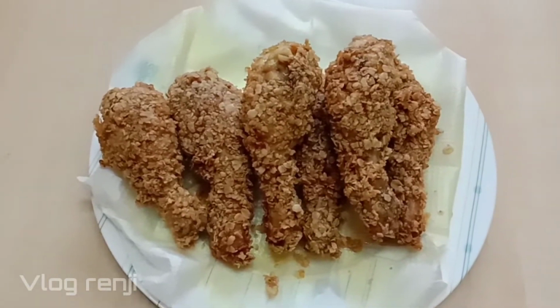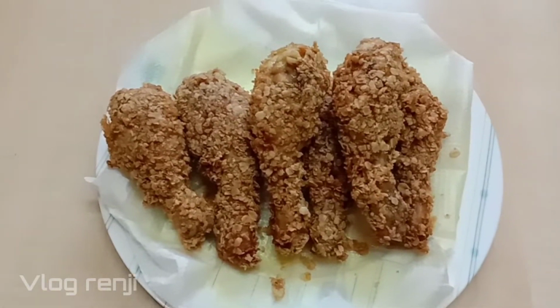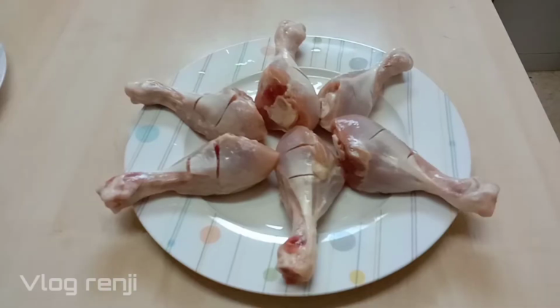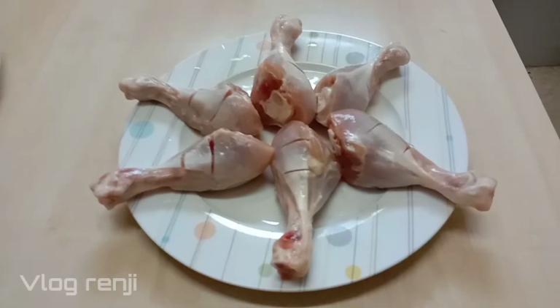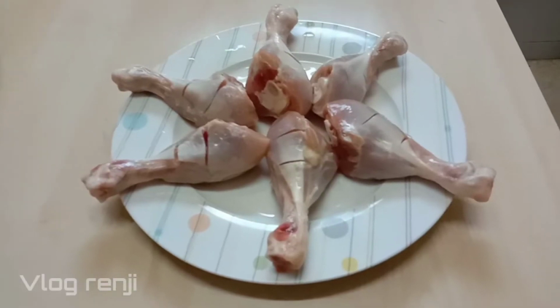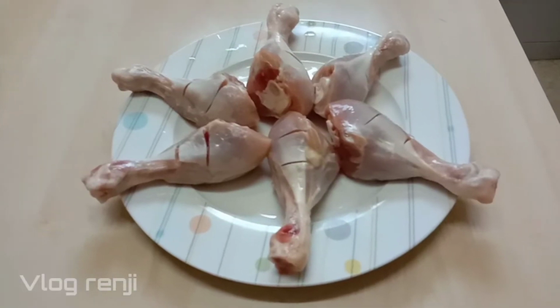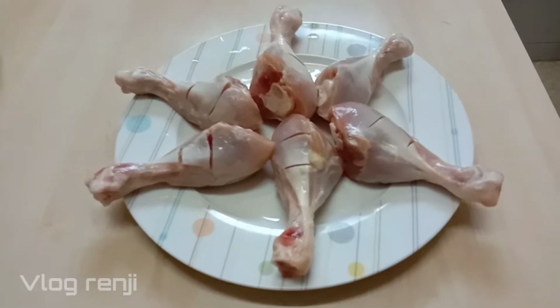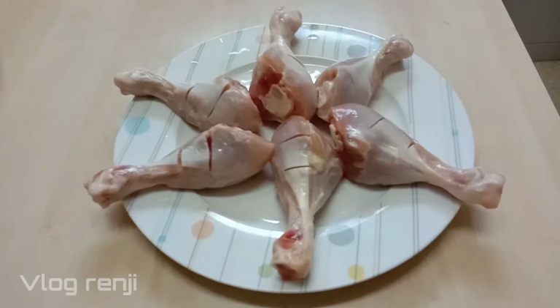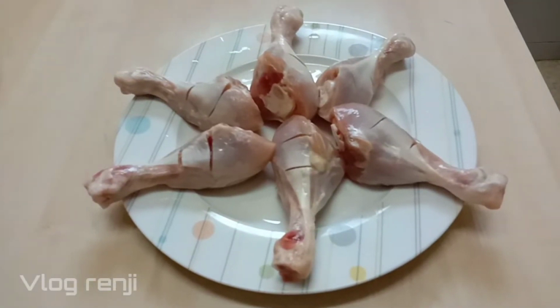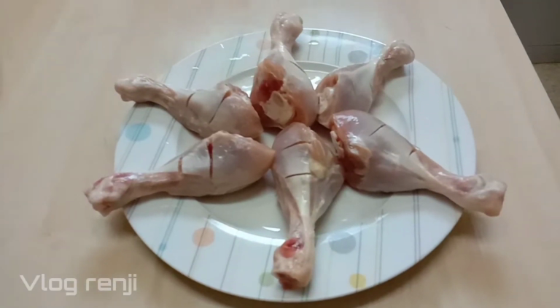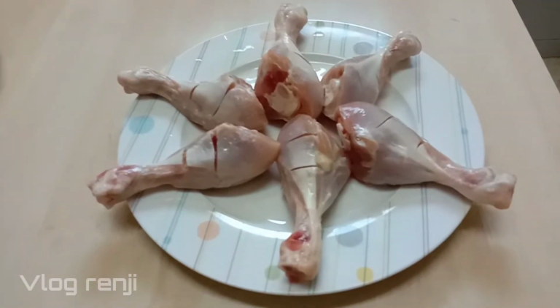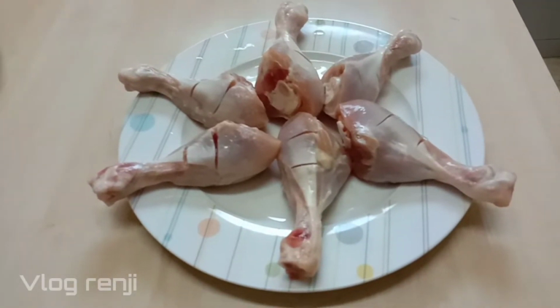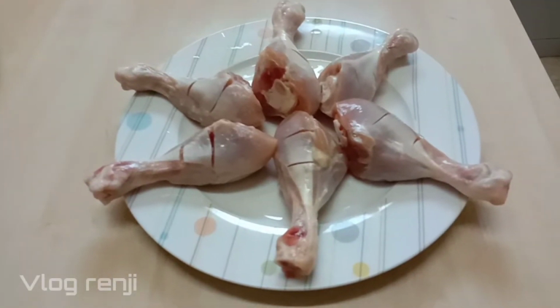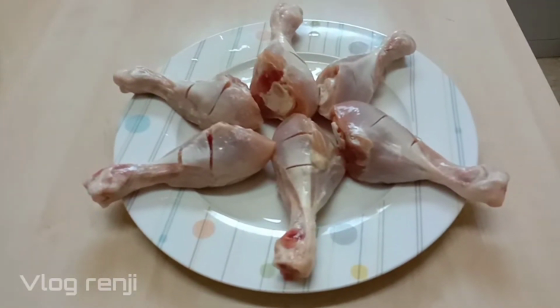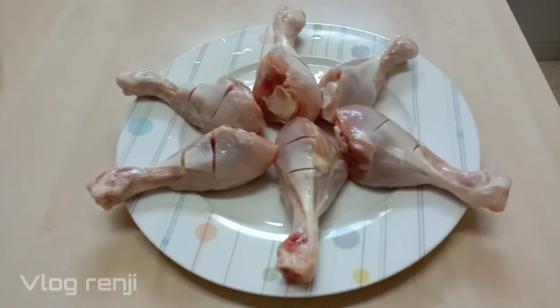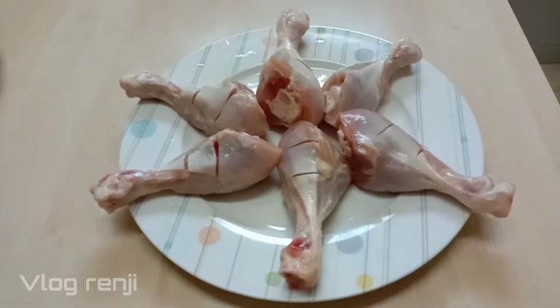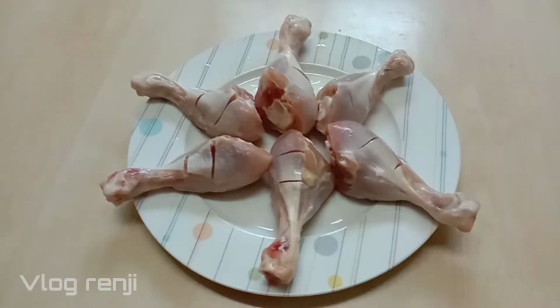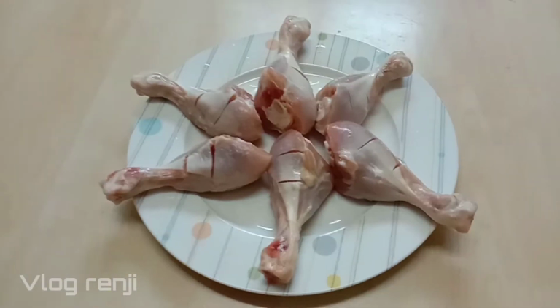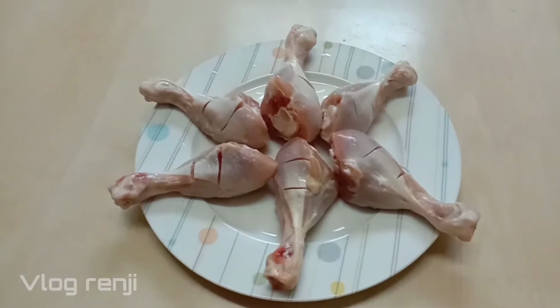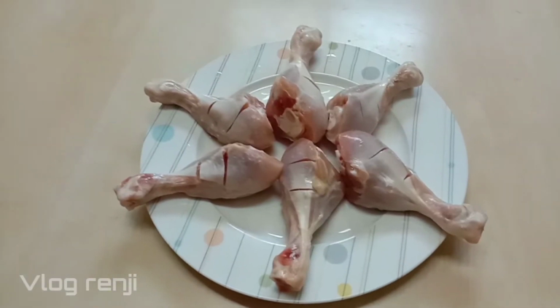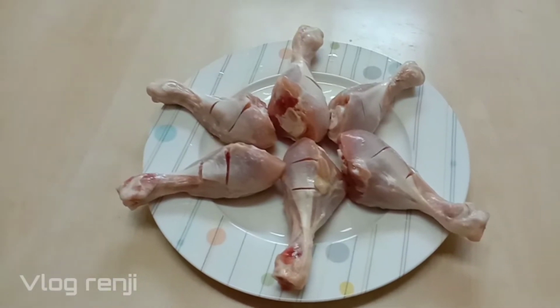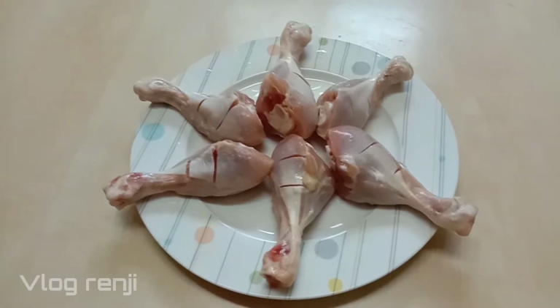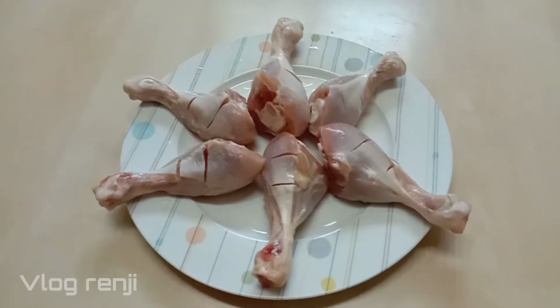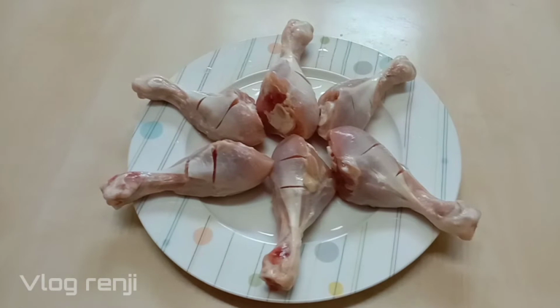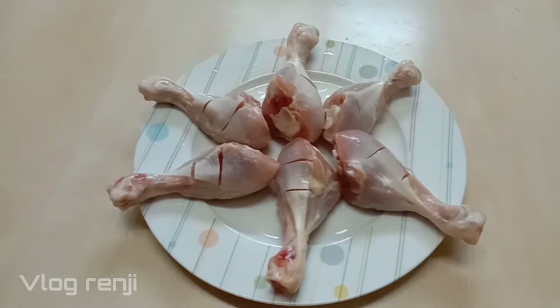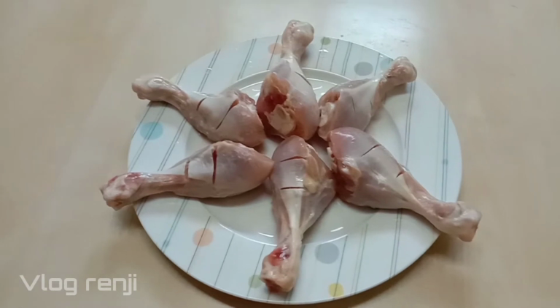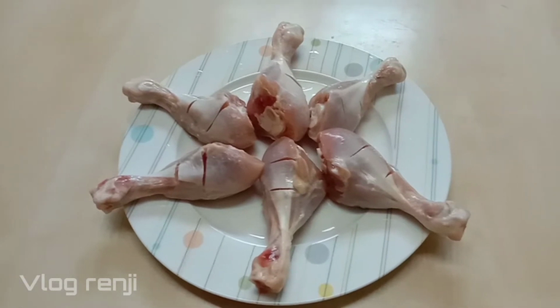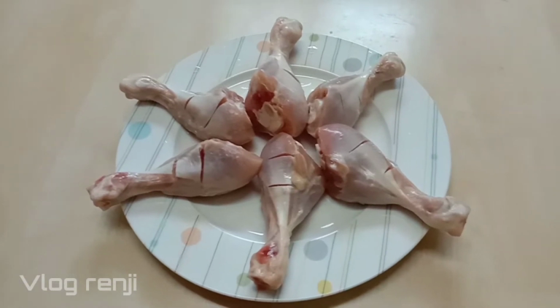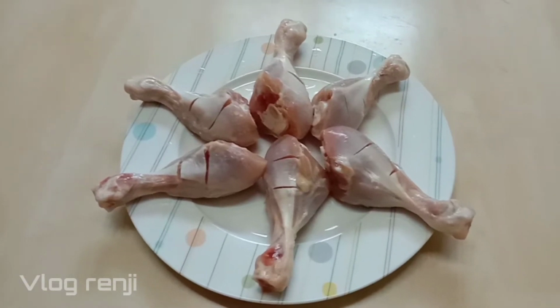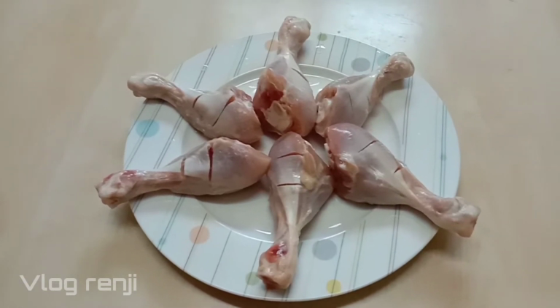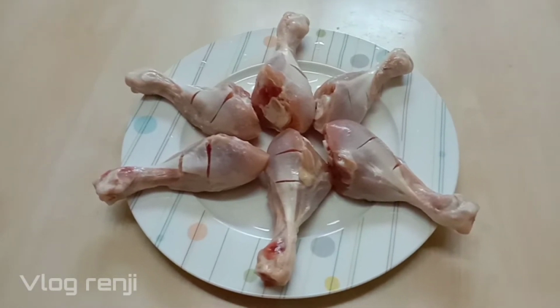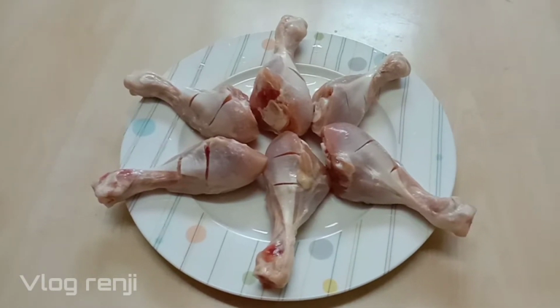I'm going to show you the ingredients. I'm going to show you 6 chicken legs.